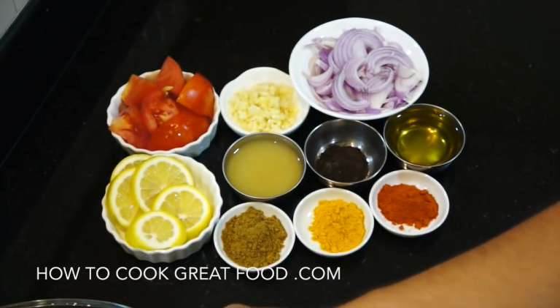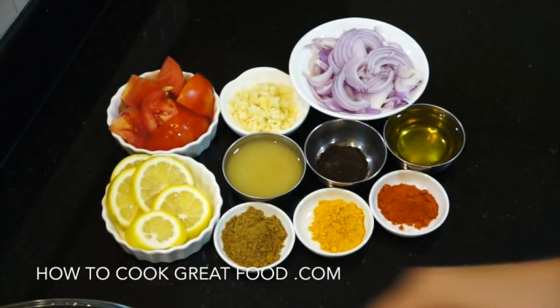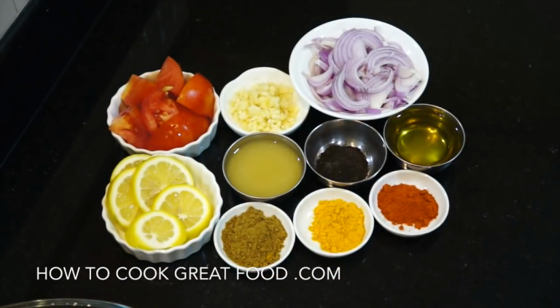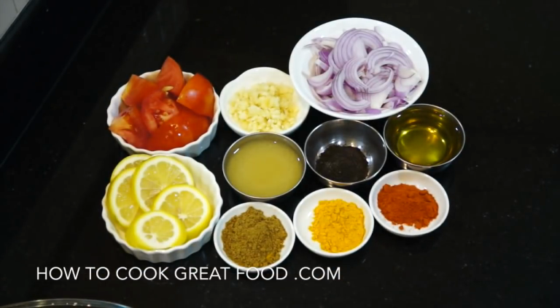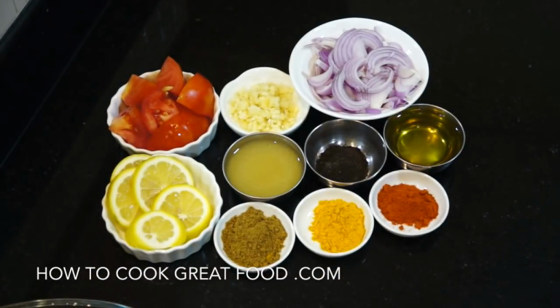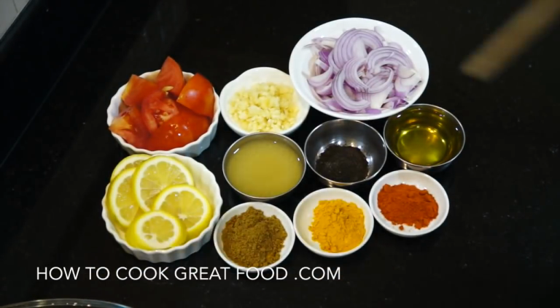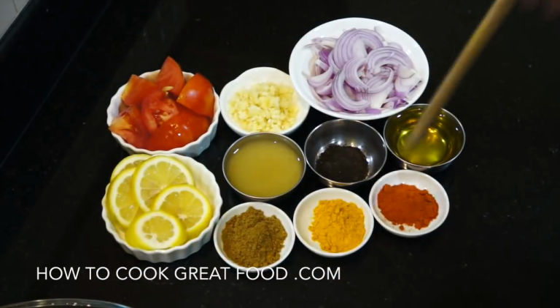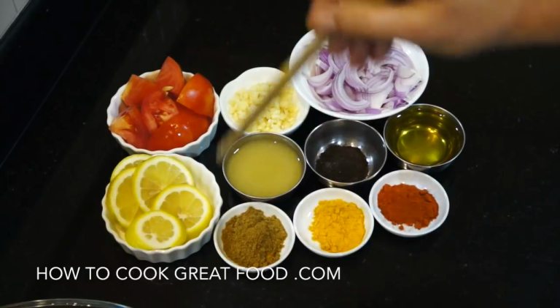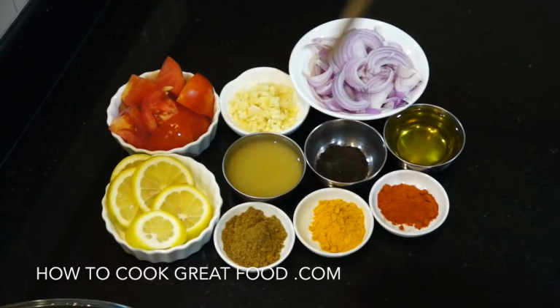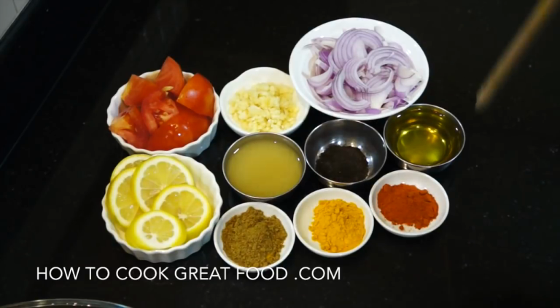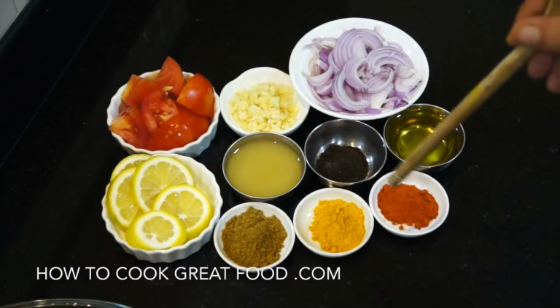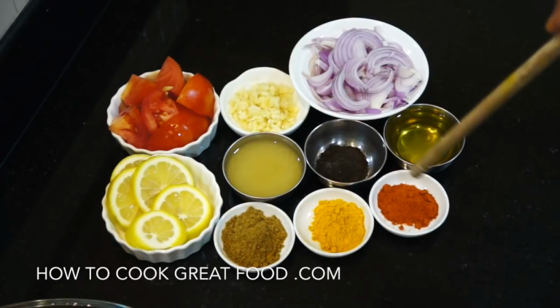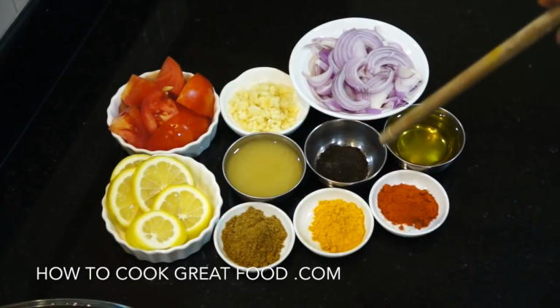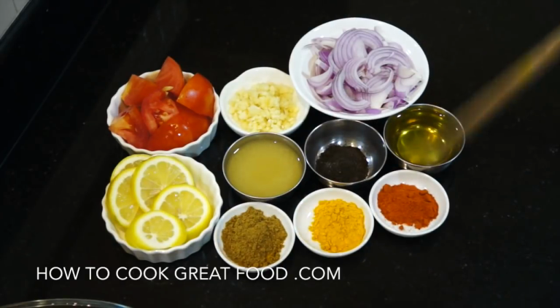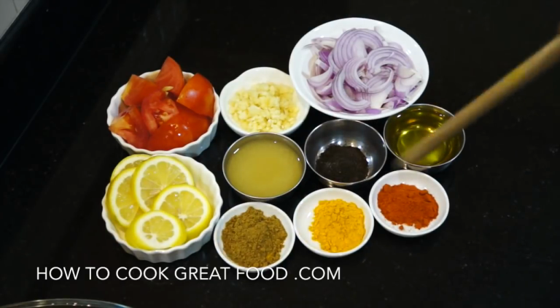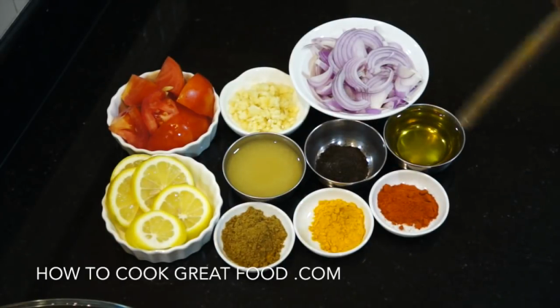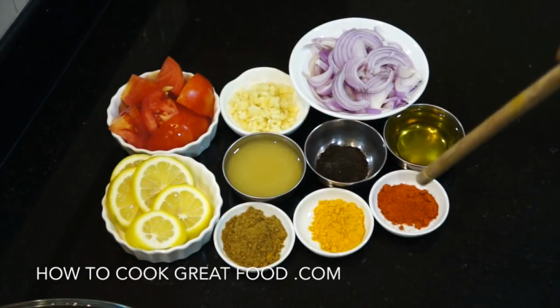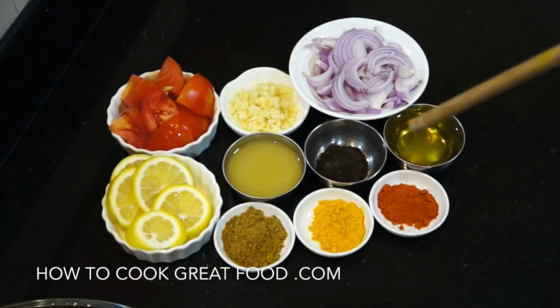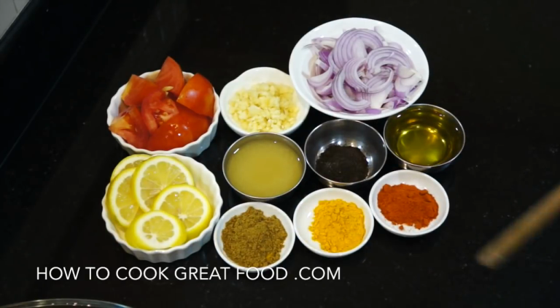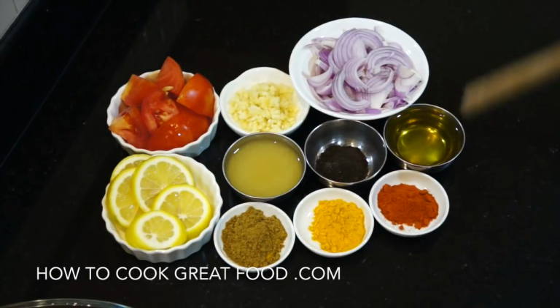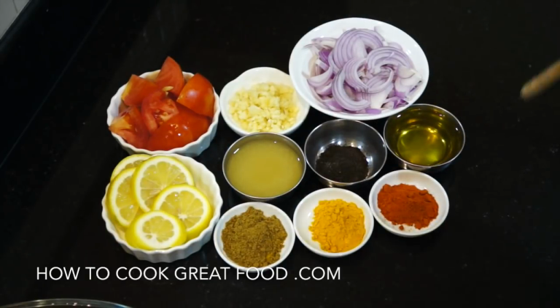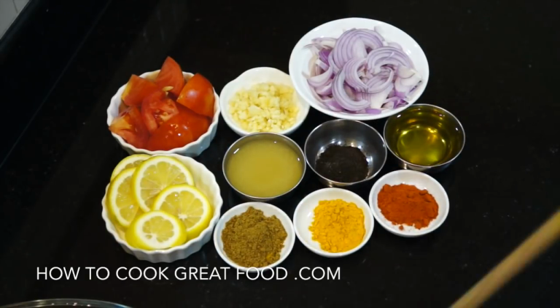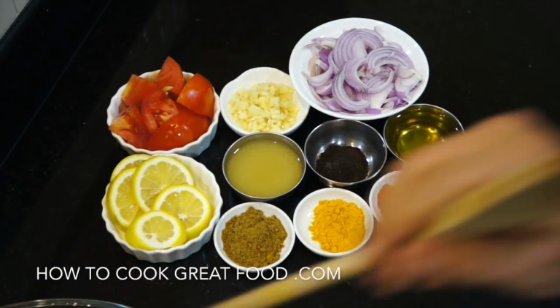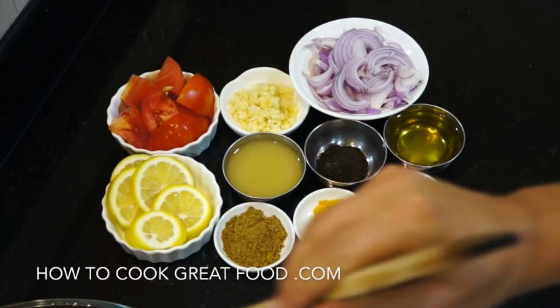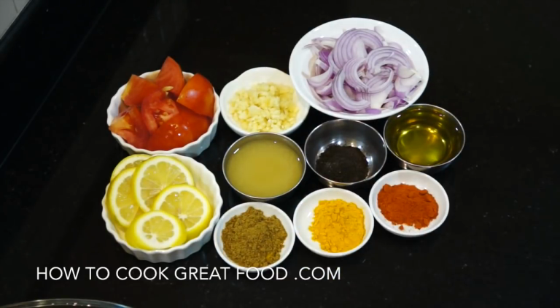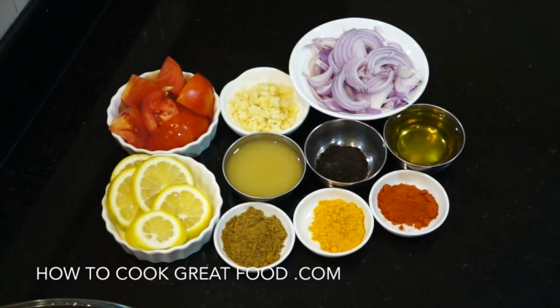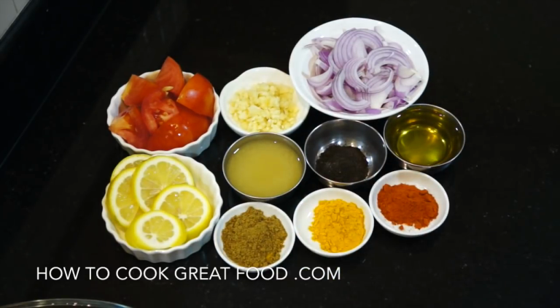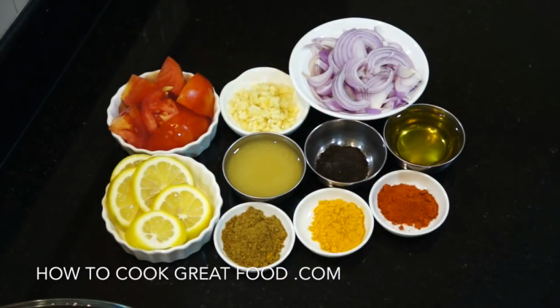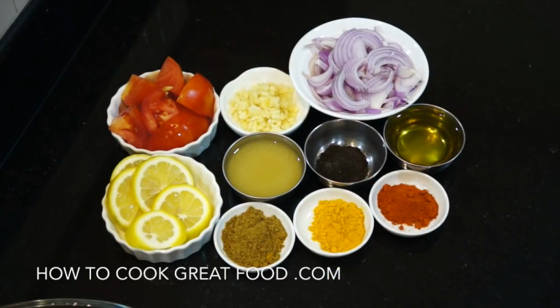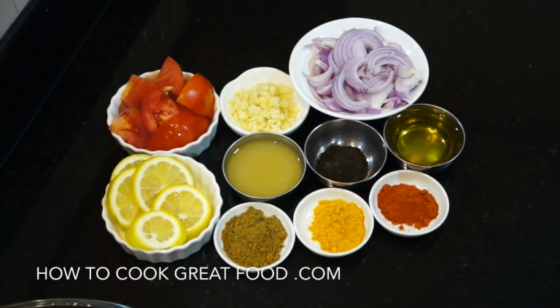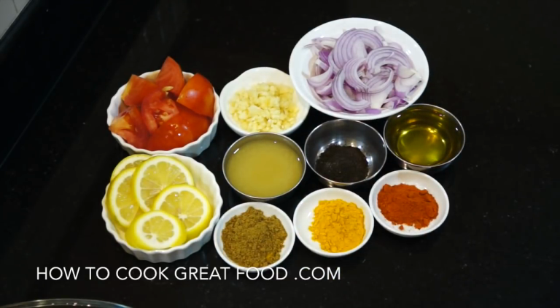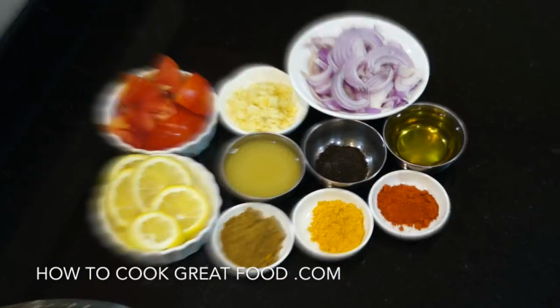What we're going to do is get most of this stuff into a bowl, mix it up, make a marination, and dip our fish in it.